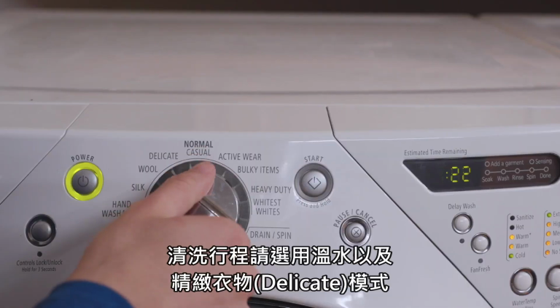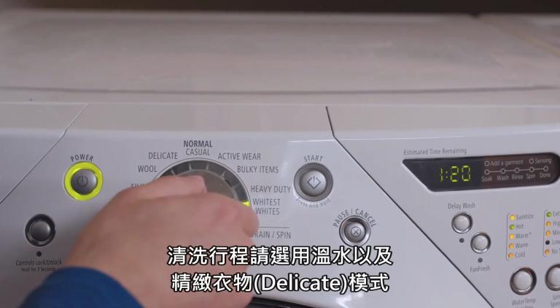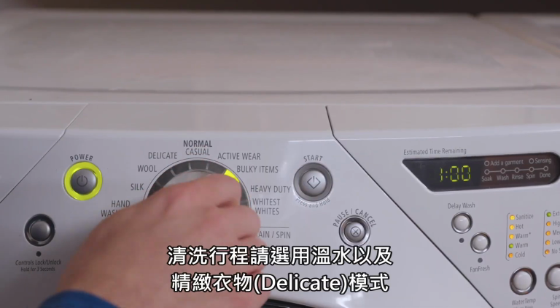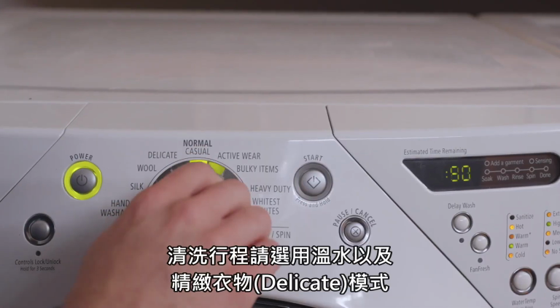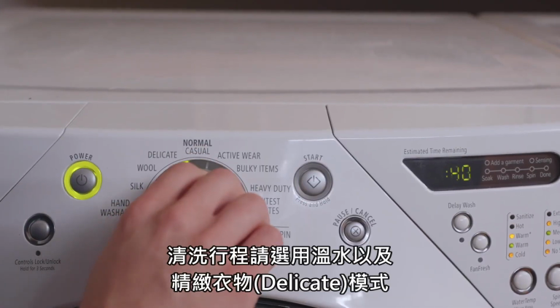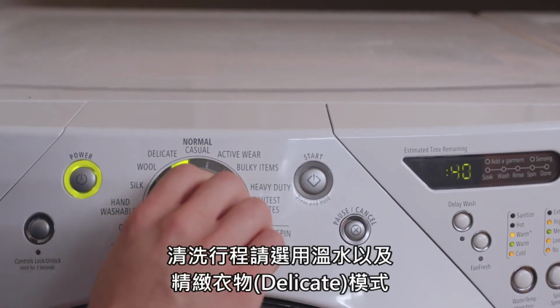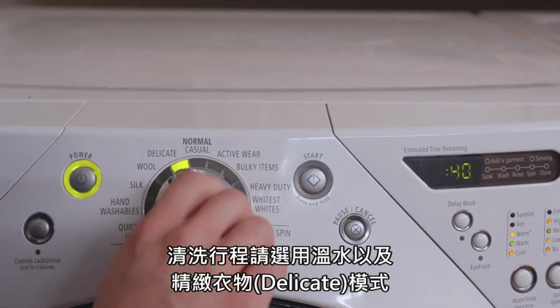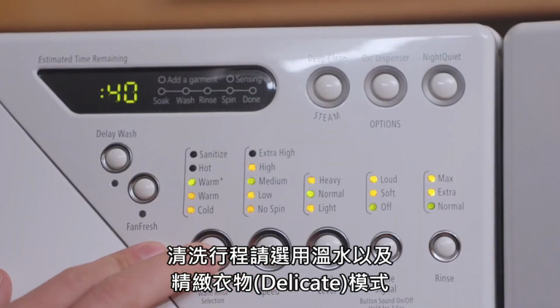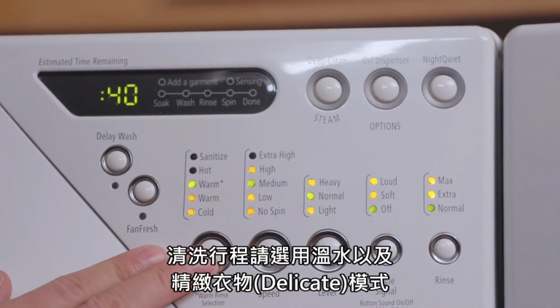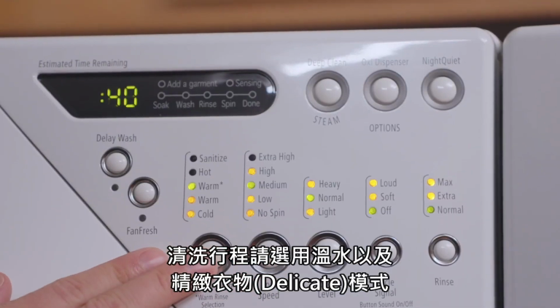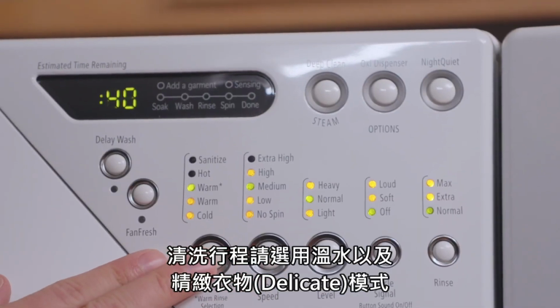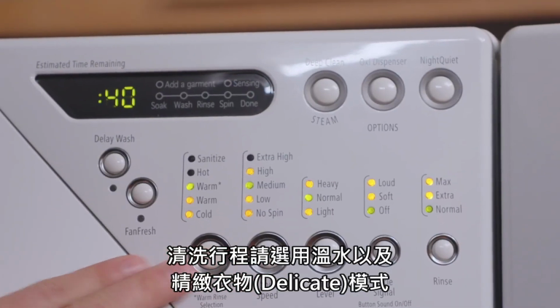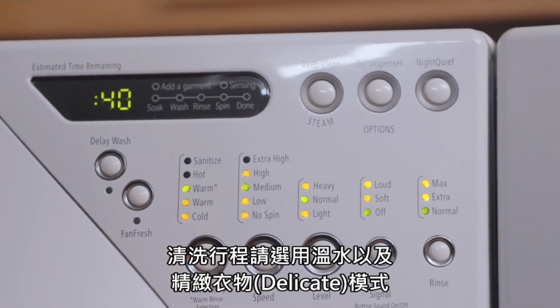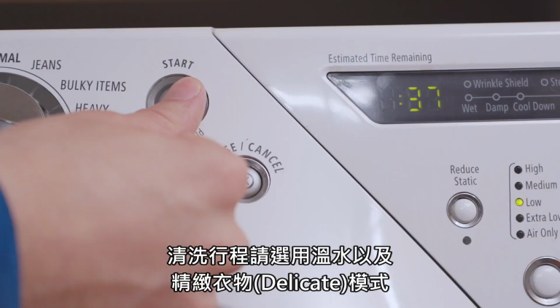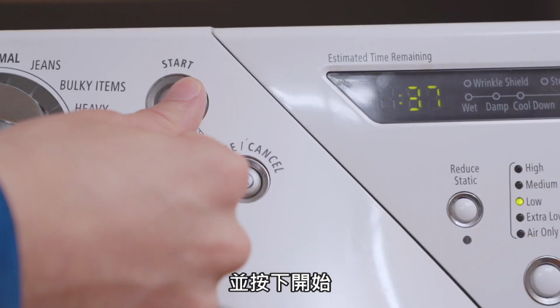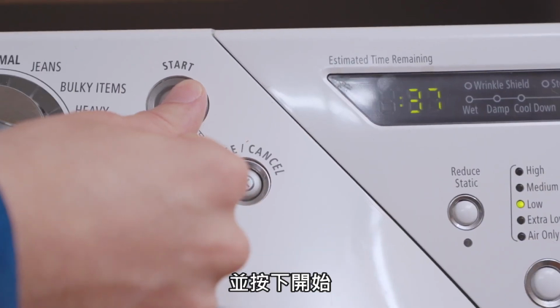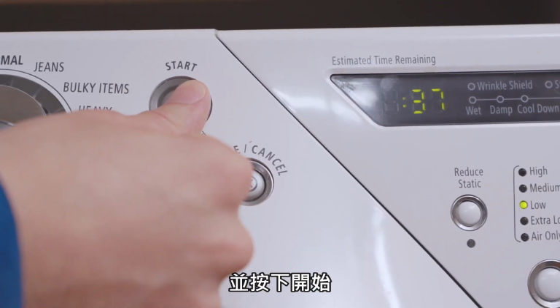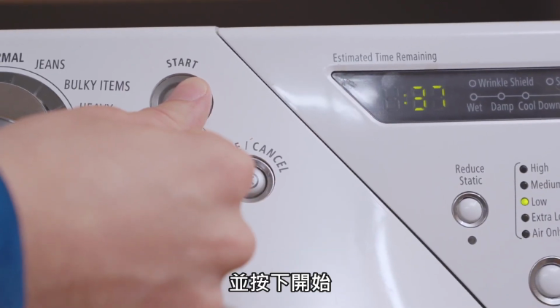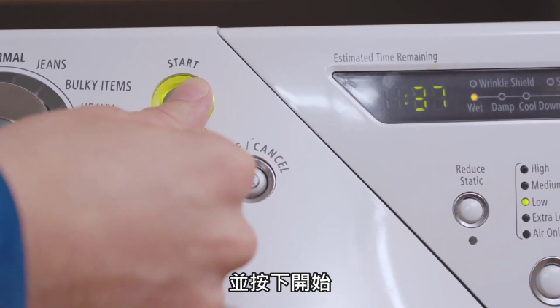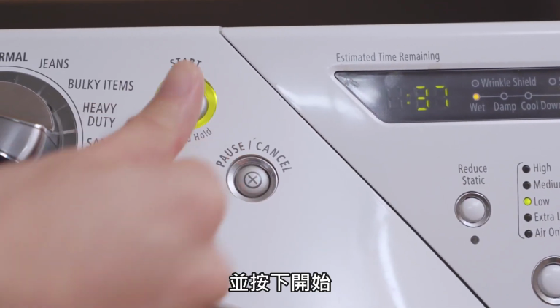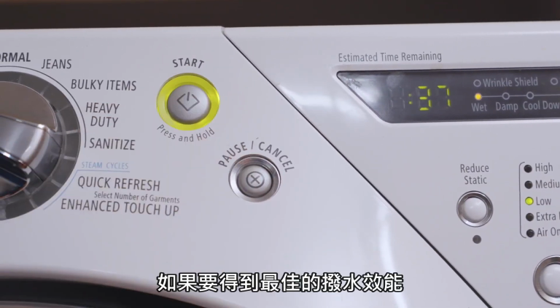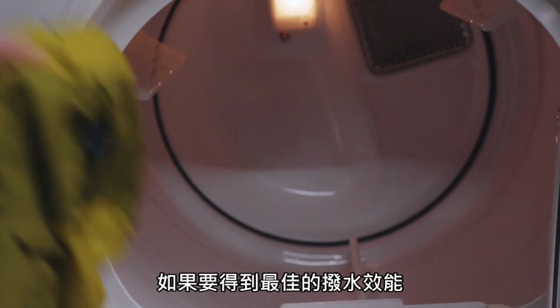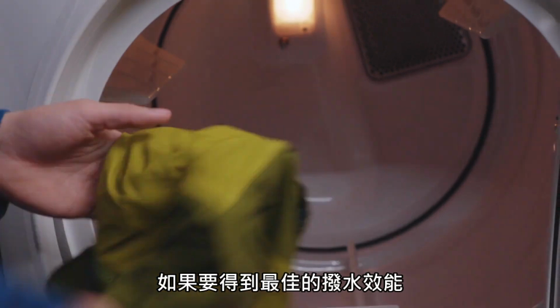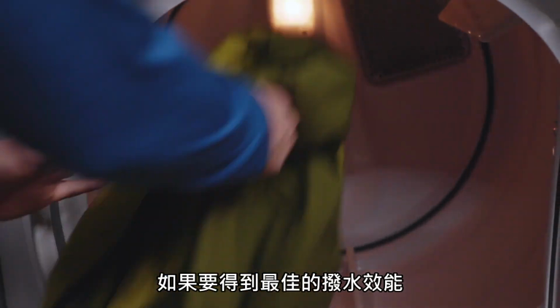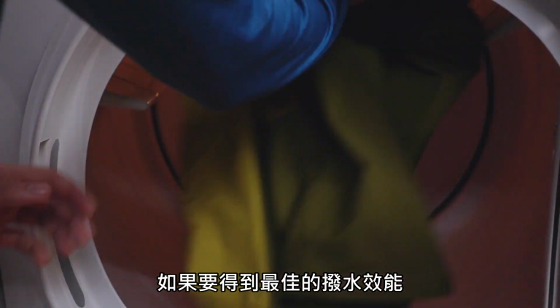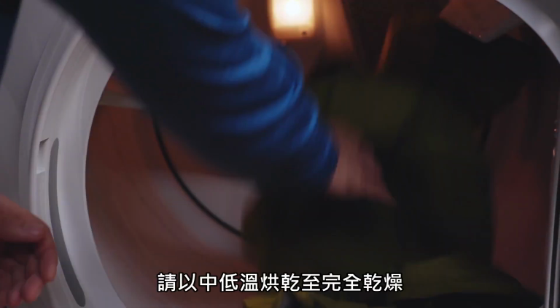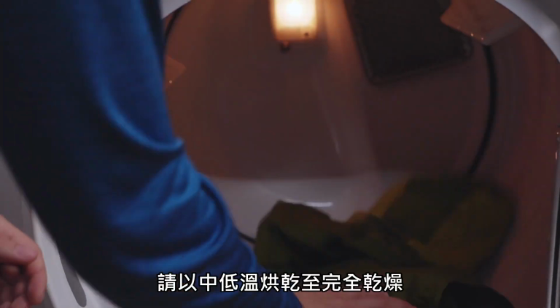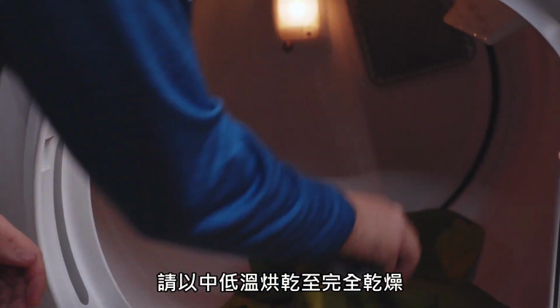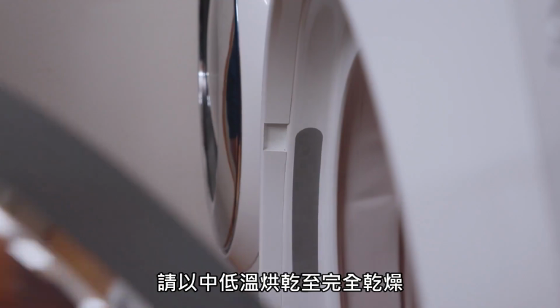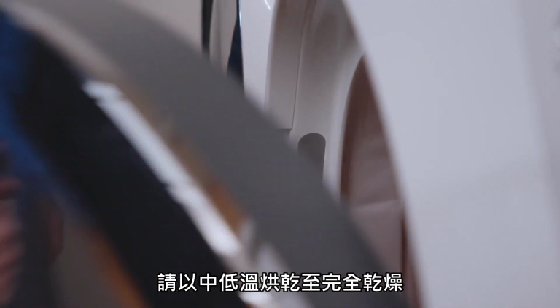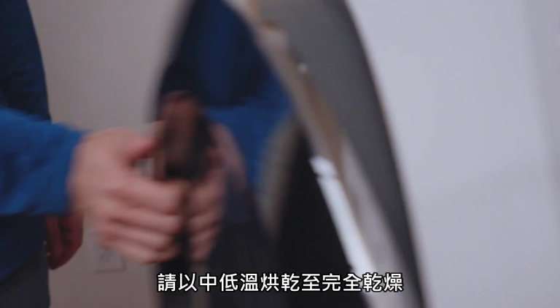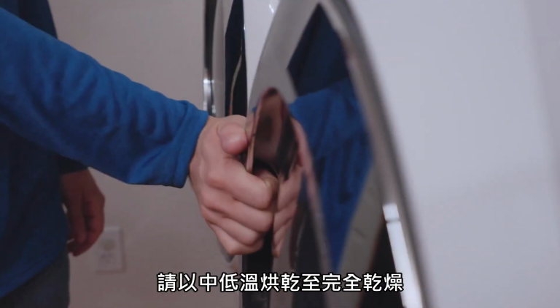Select Small Load and Delicate Cycle with warm water, then press Start. For best performance, tumble dry with heat until dry.